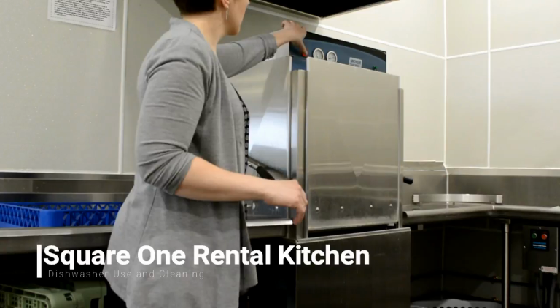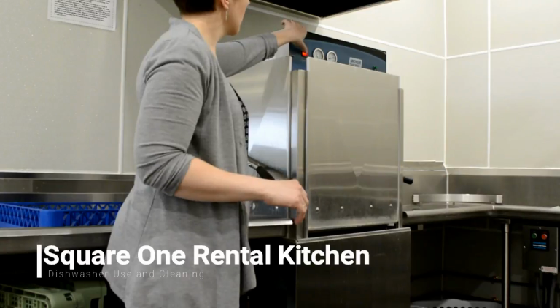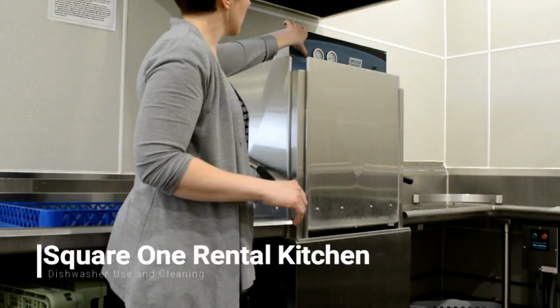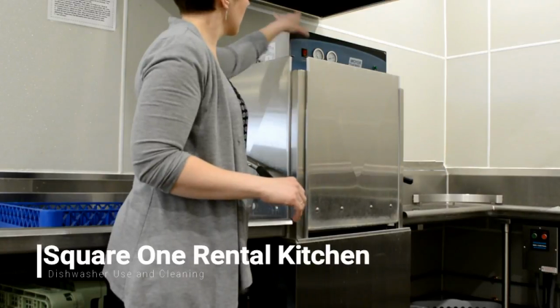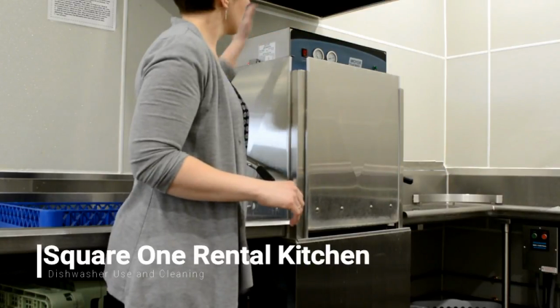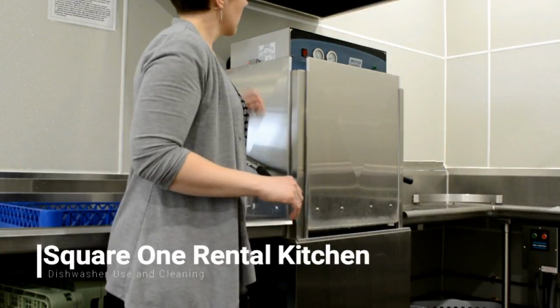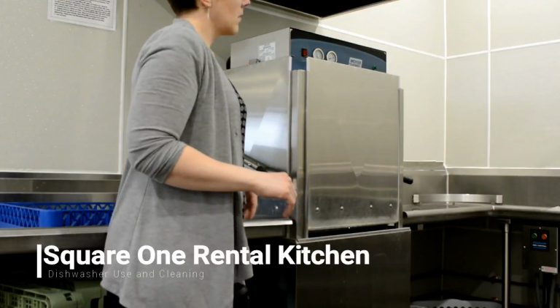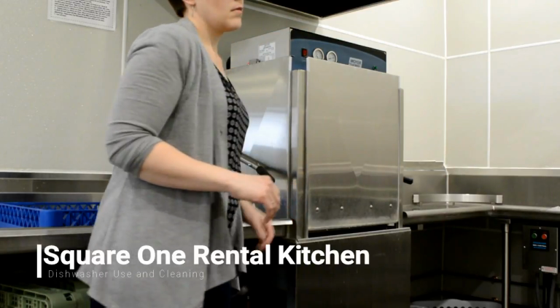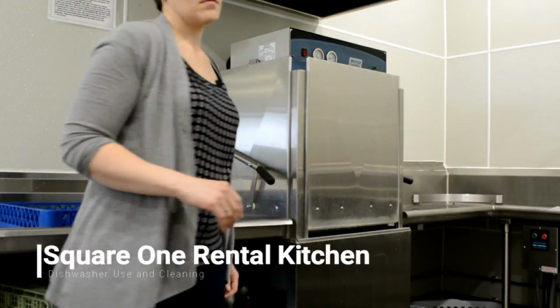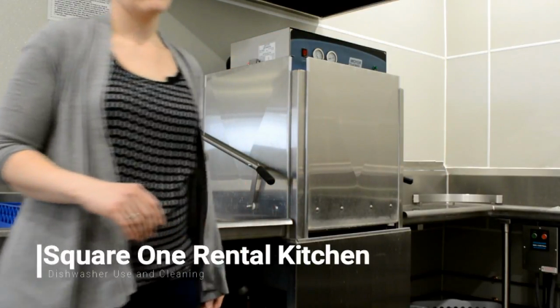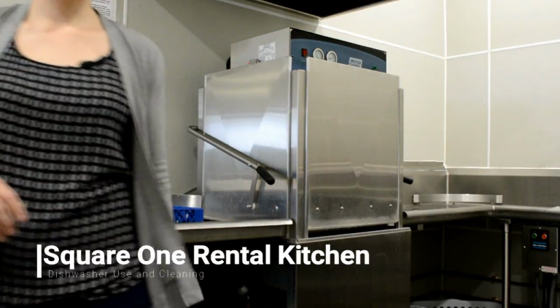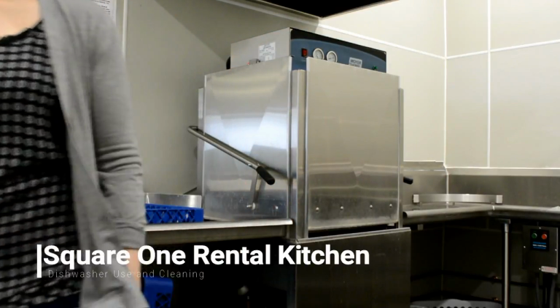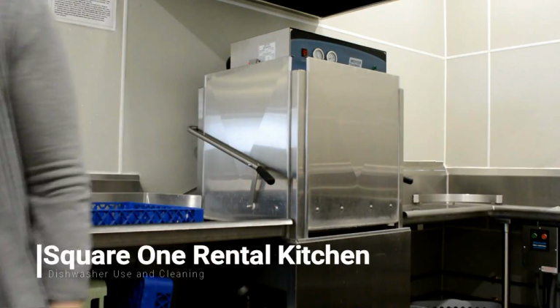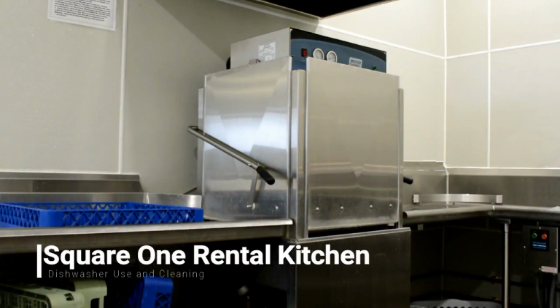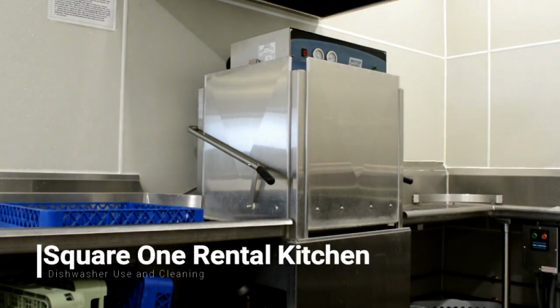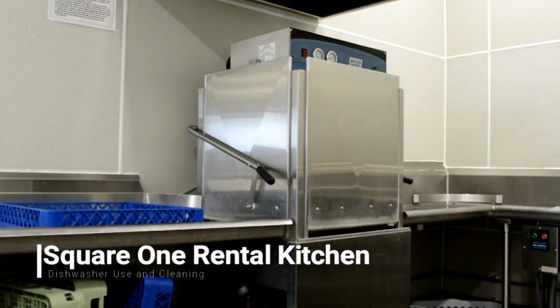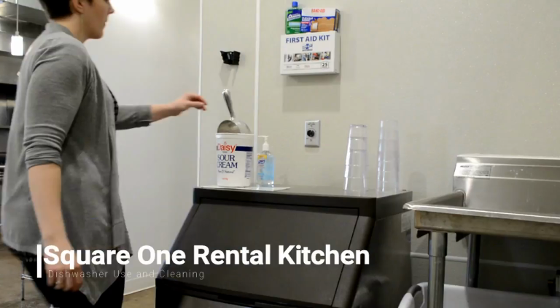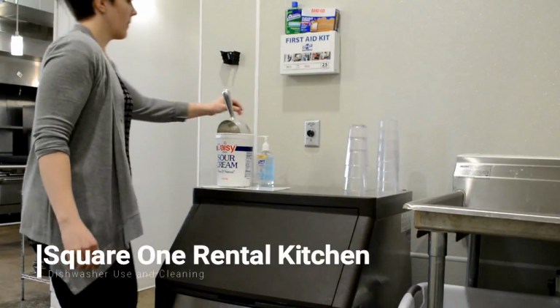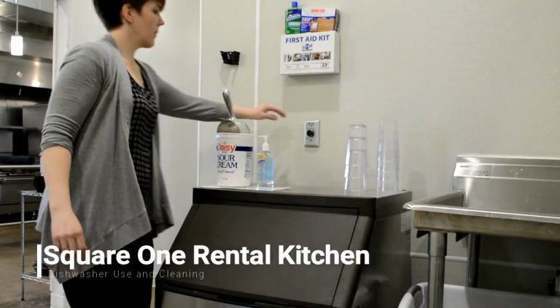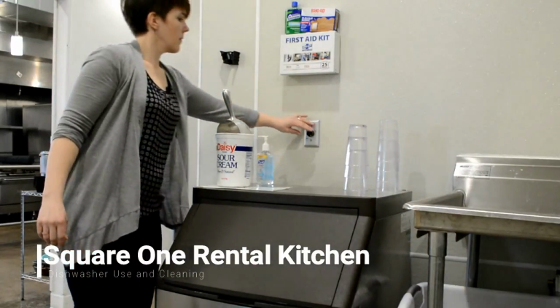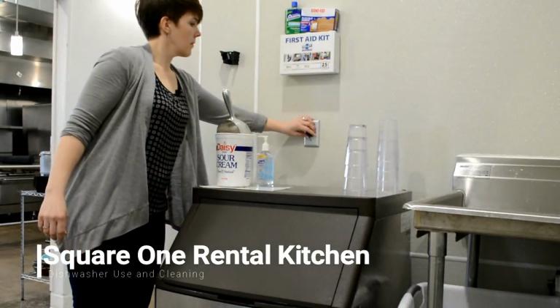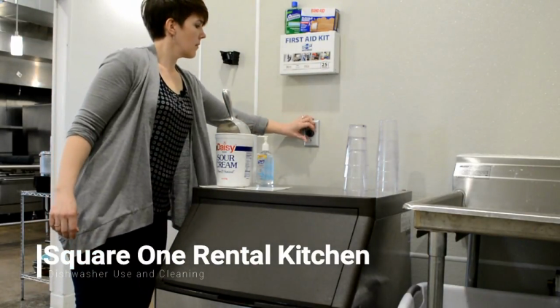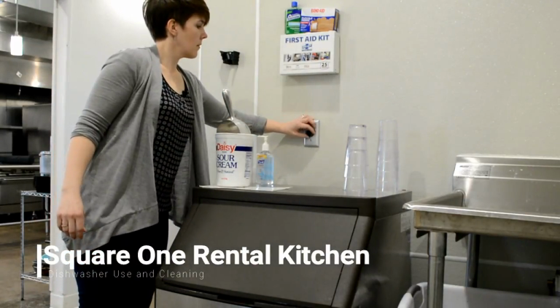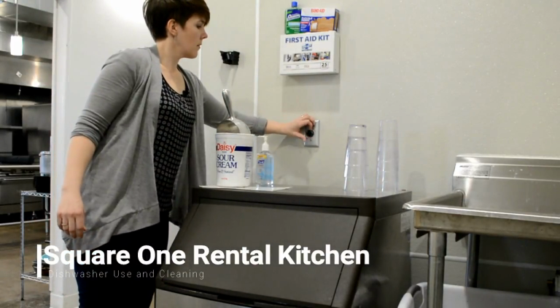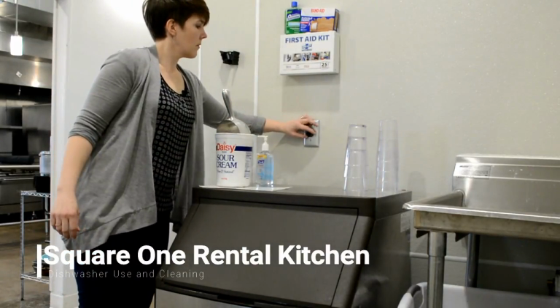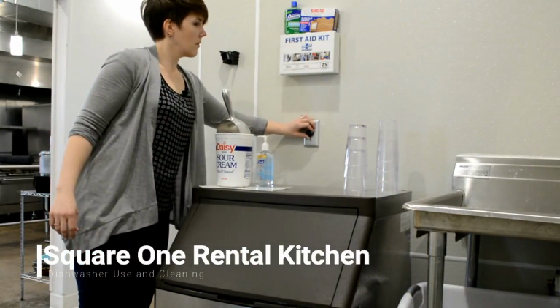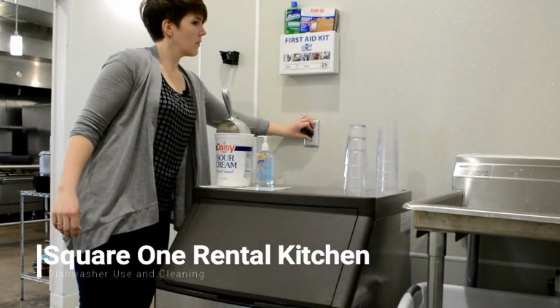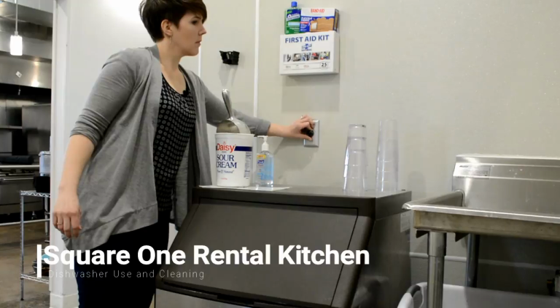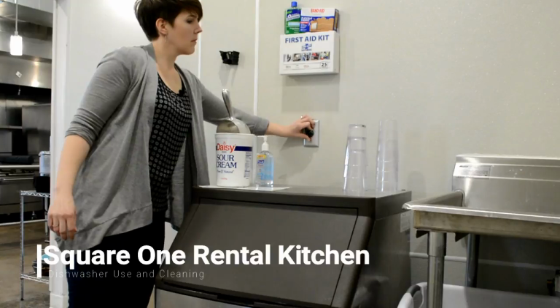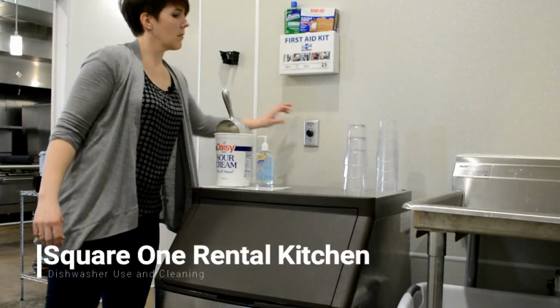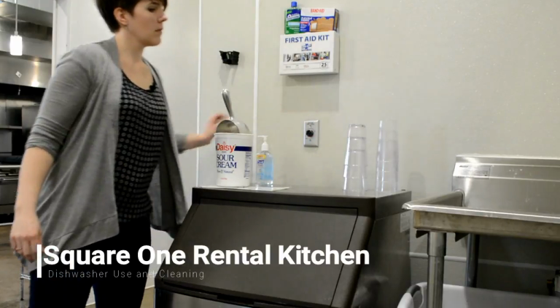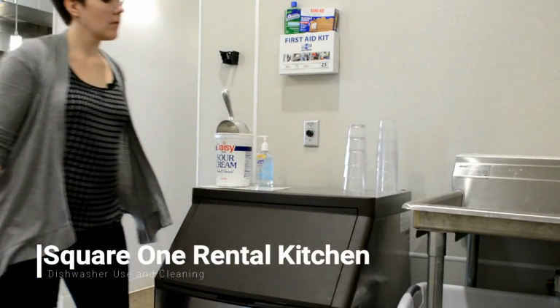When you're all done with dishes, turn off the switch and that will drain the dishwasher. Also make sure that you turn off the hood.